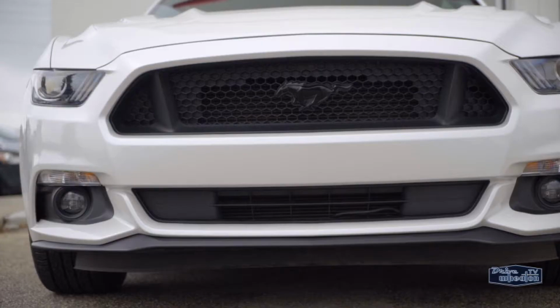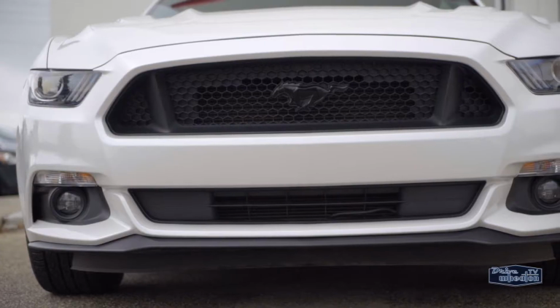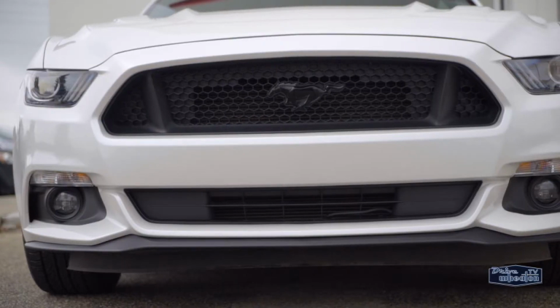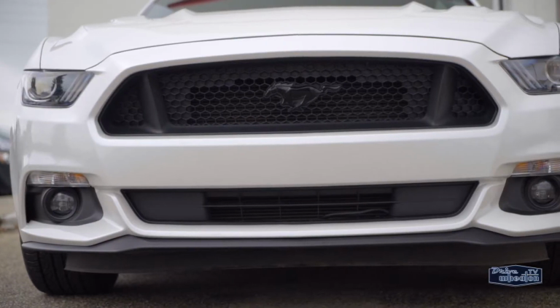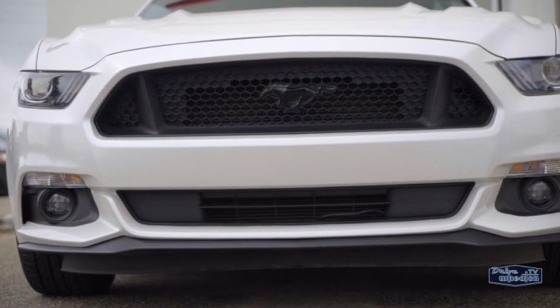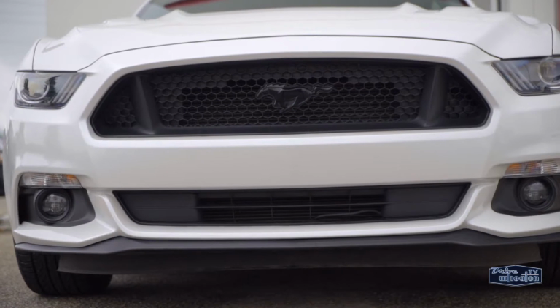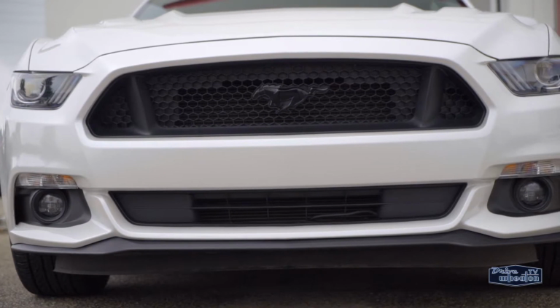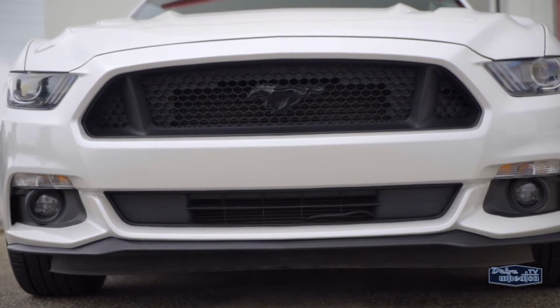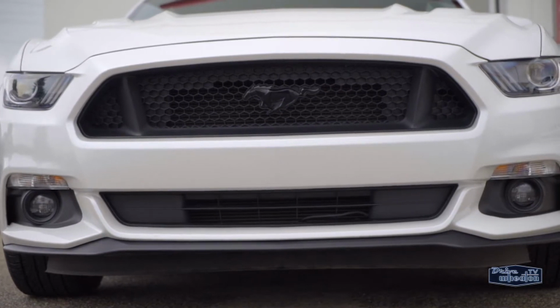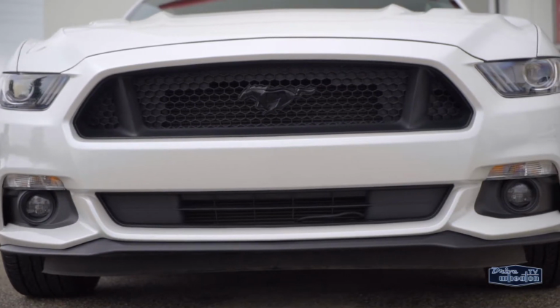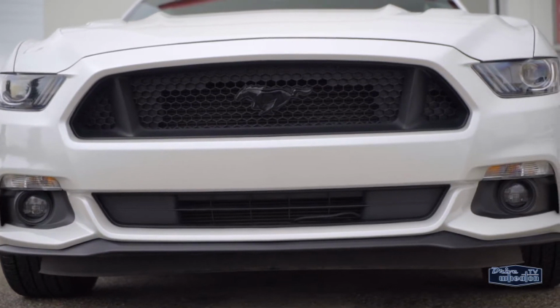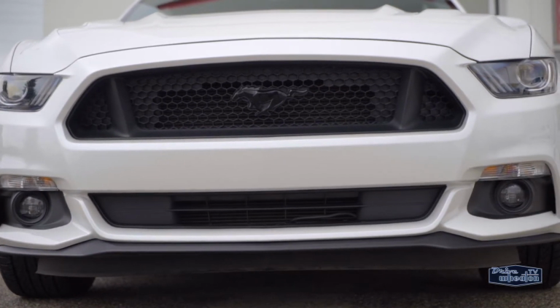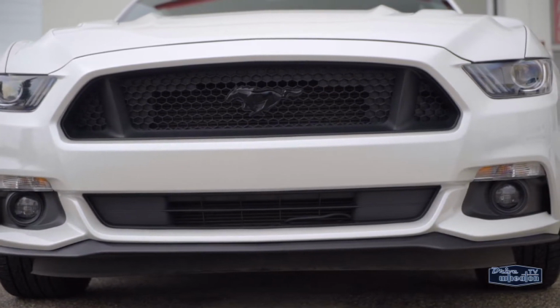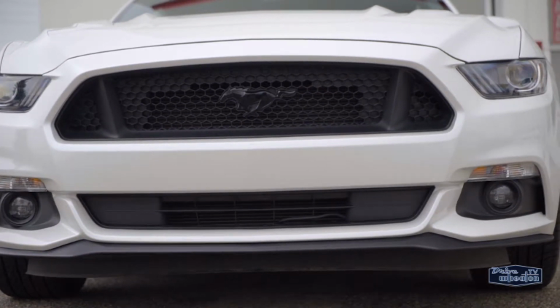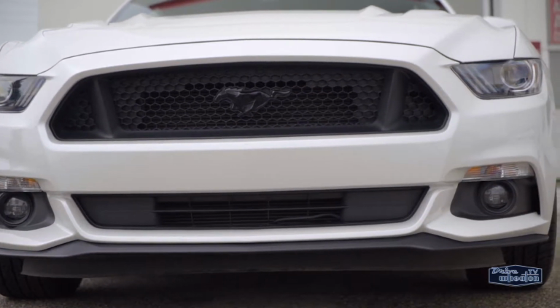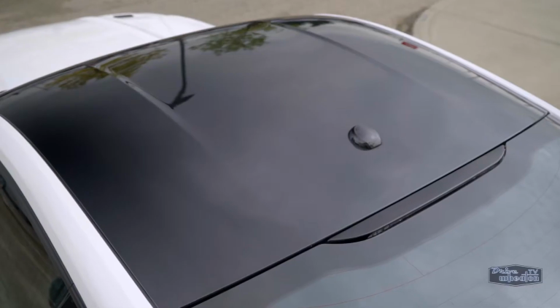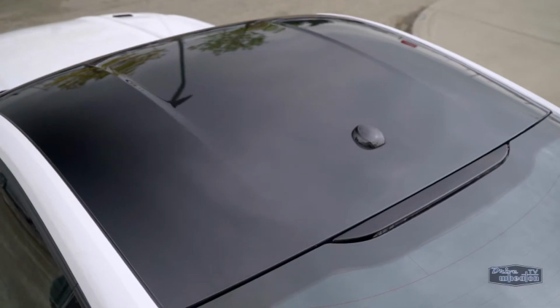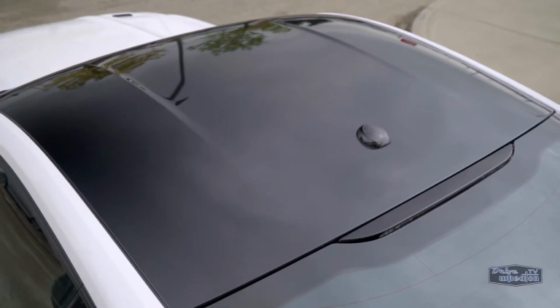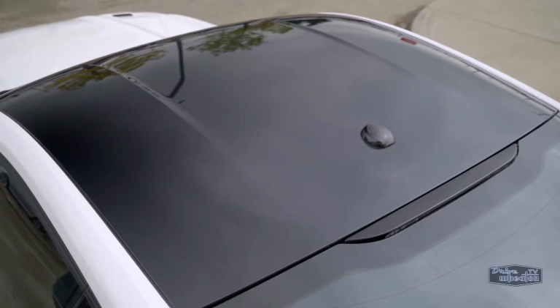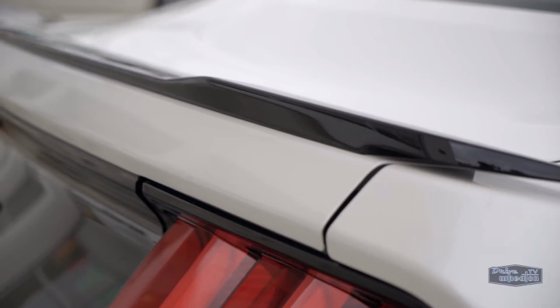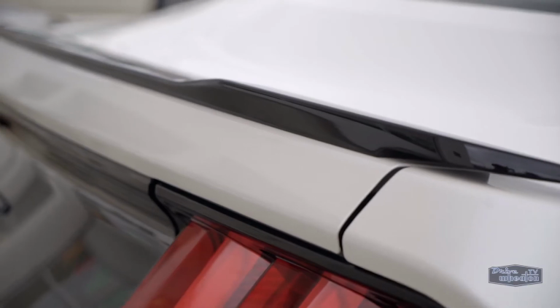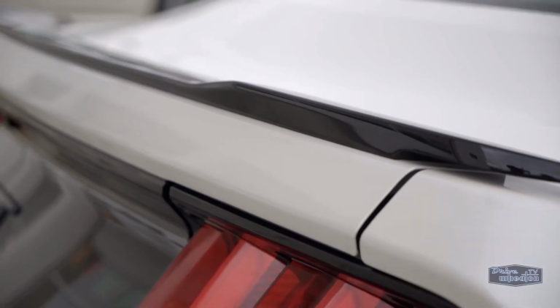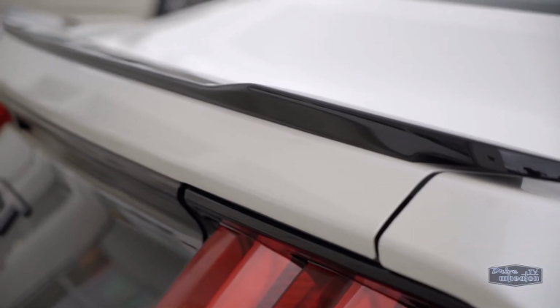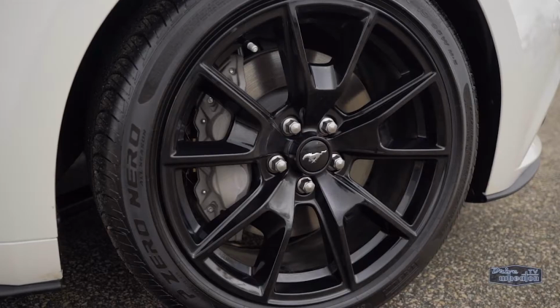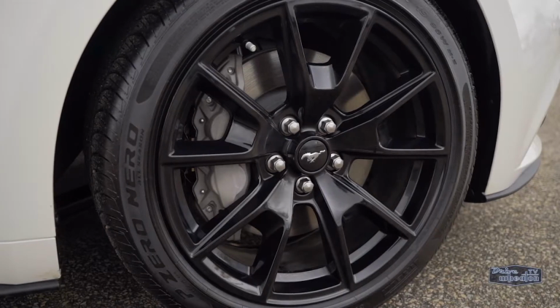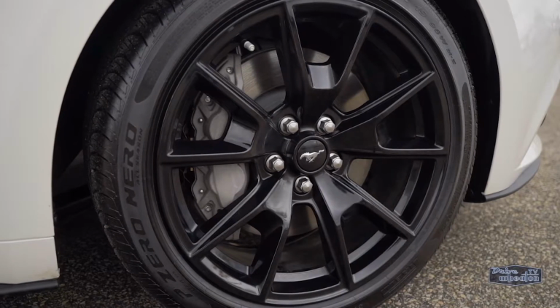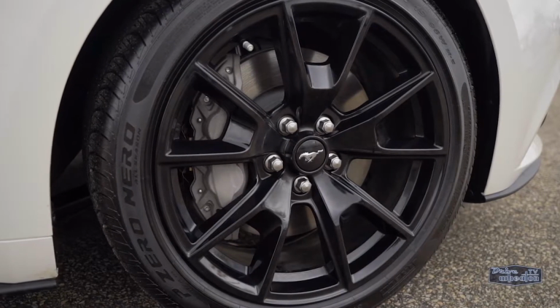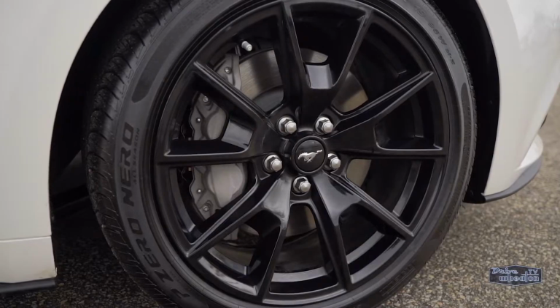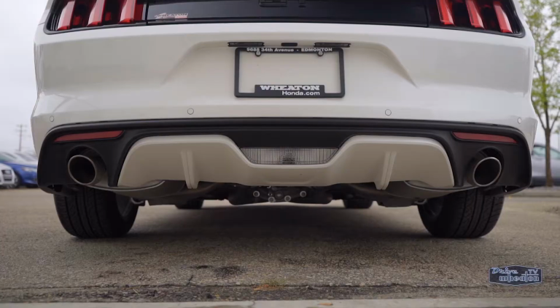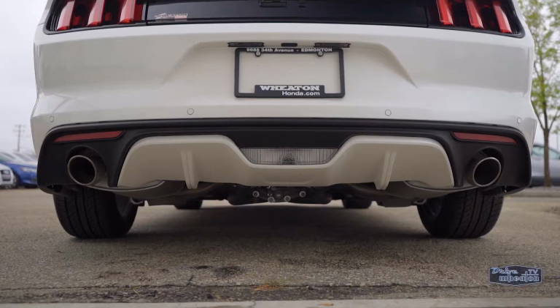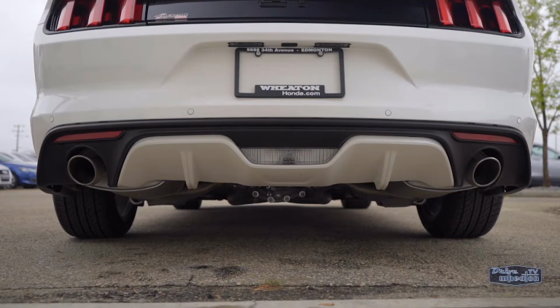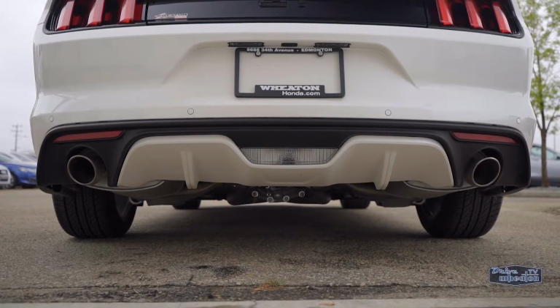The black grille with a black pony emblem is pretty slick, along with a black roof and spoiler, 19-inch wheels, and a dual exhaust.